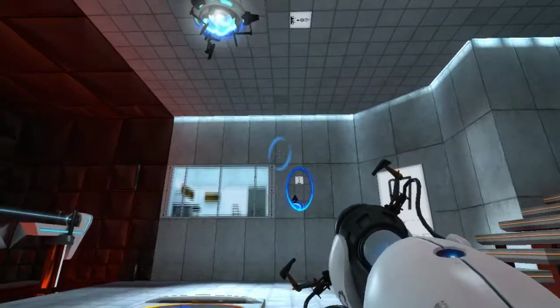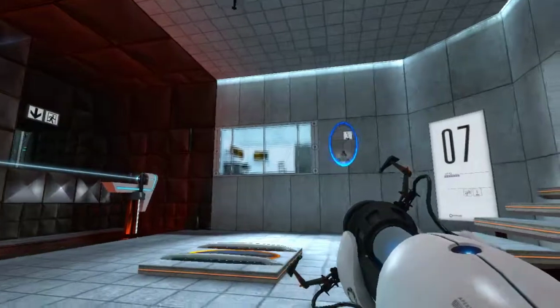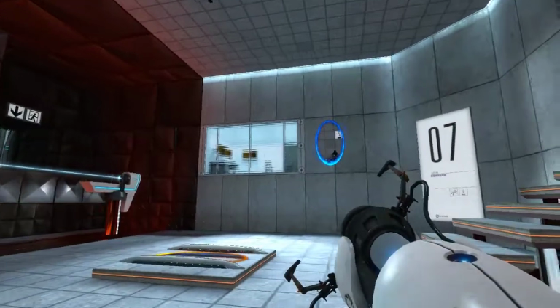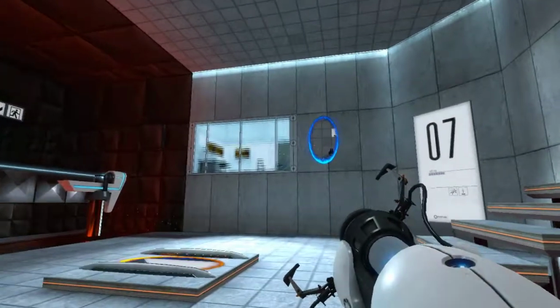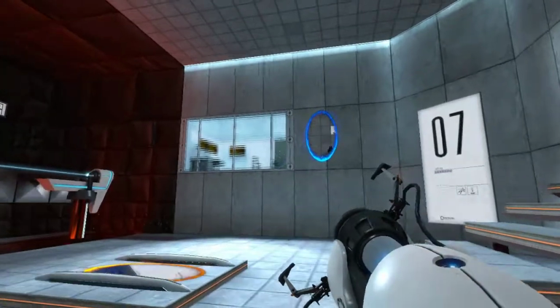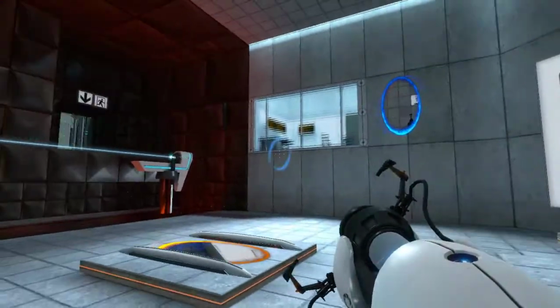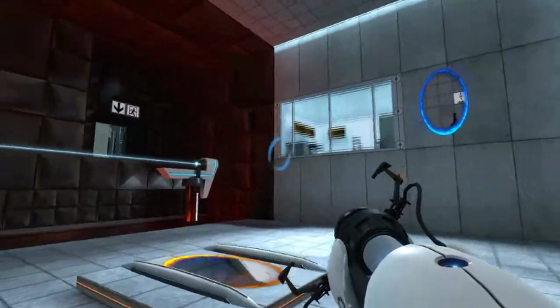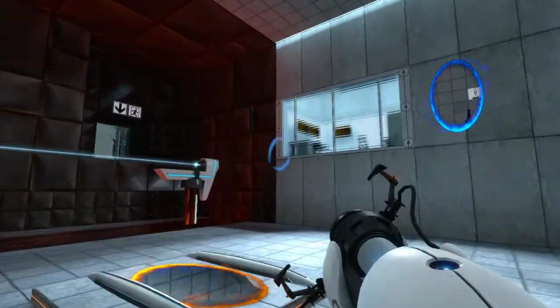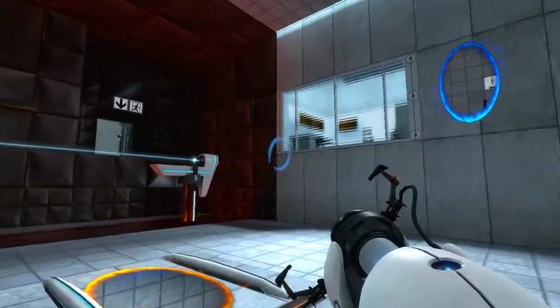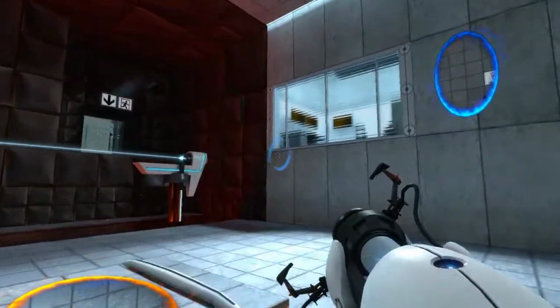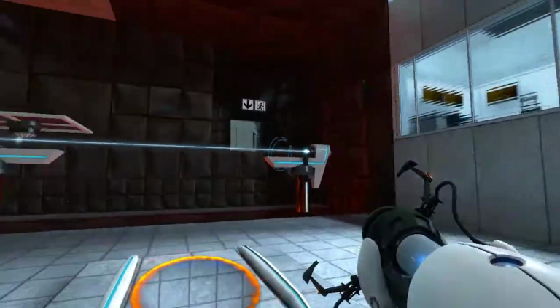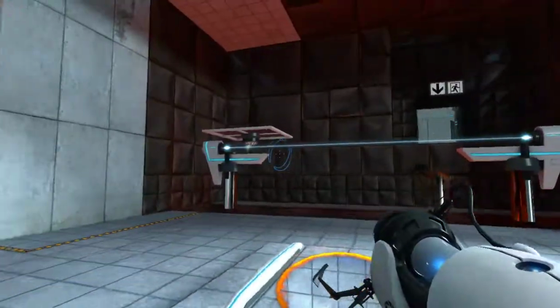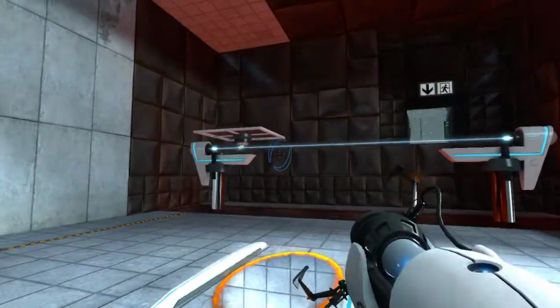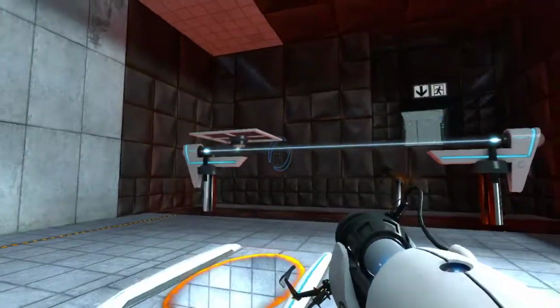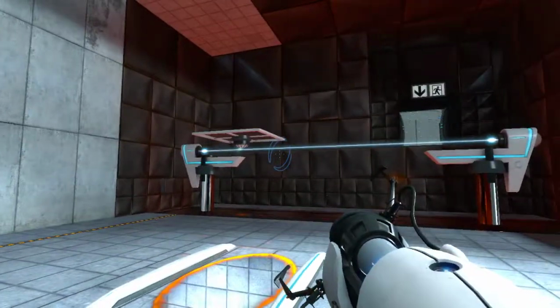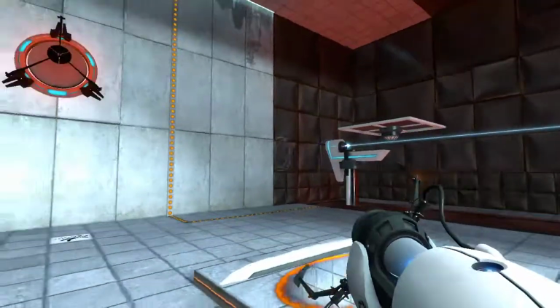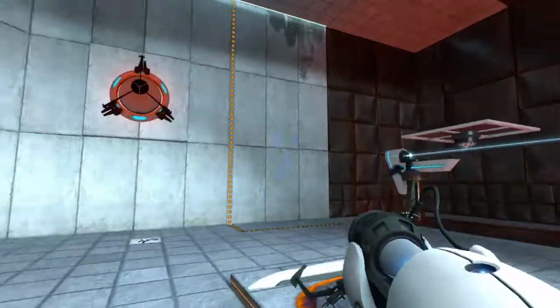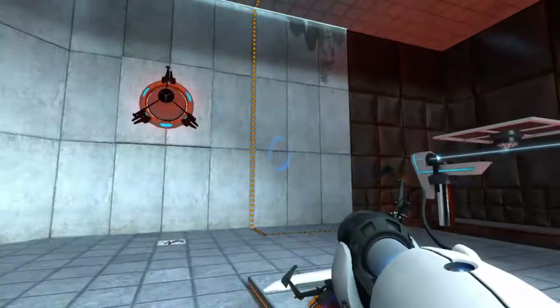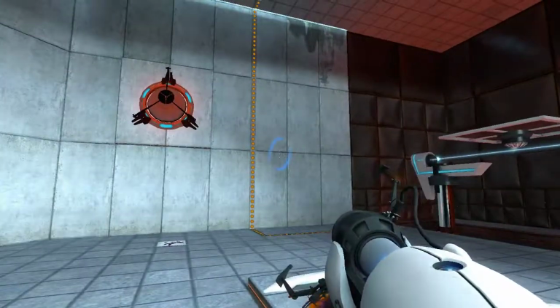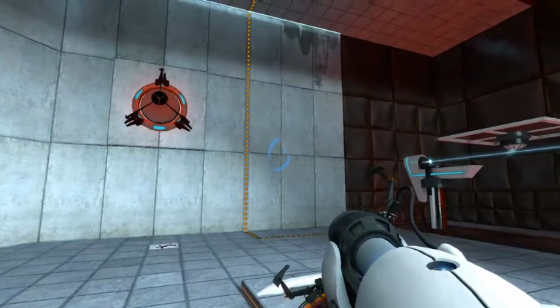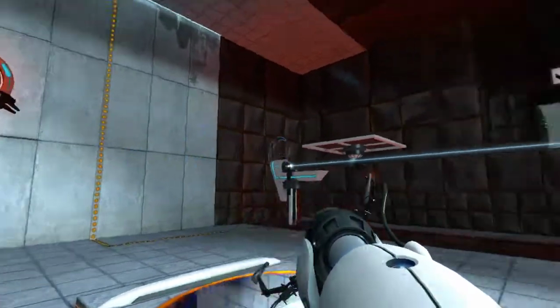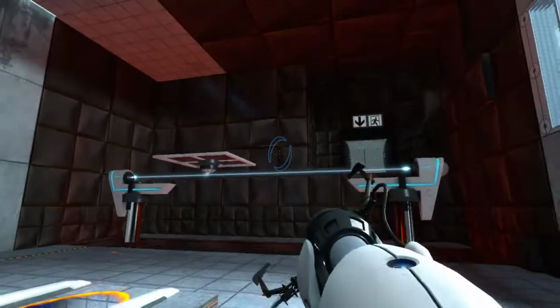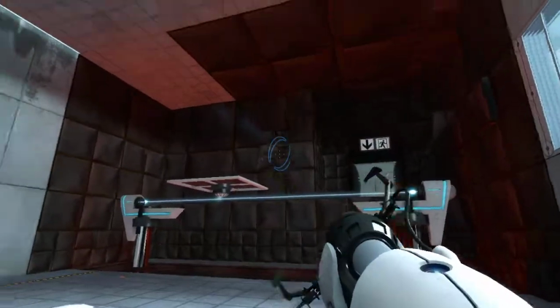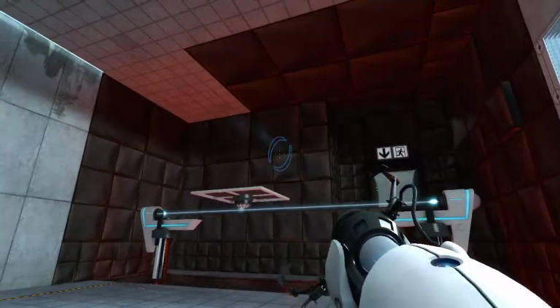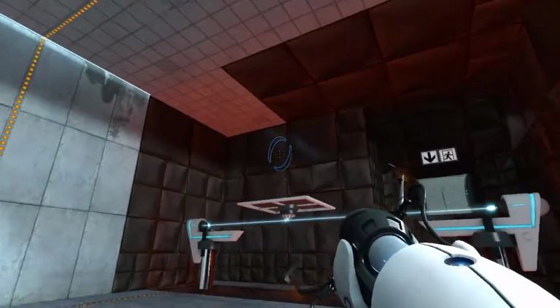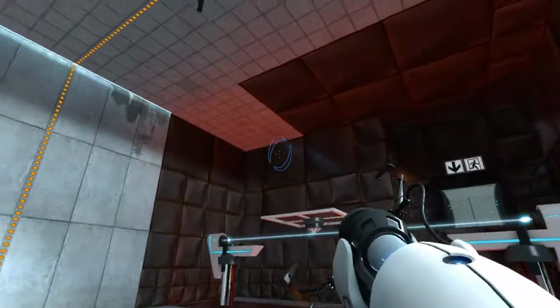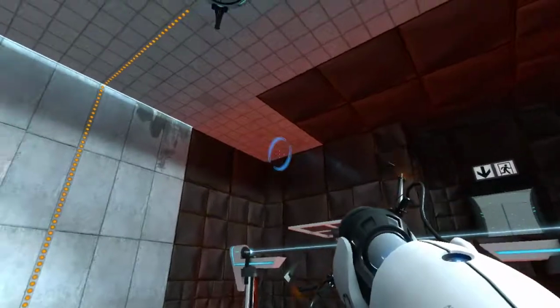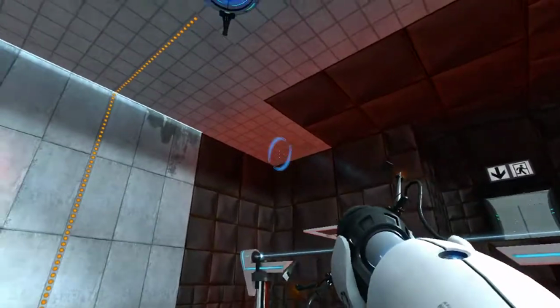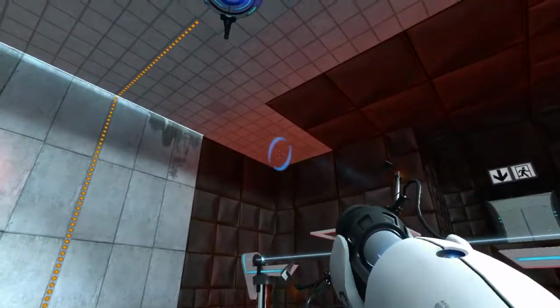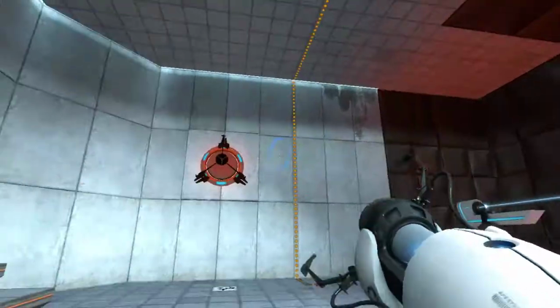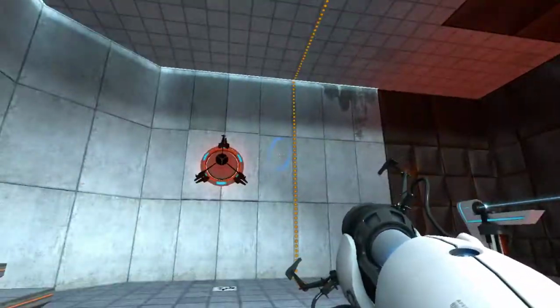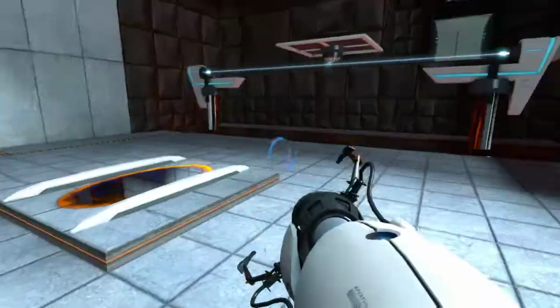Good. Now use the Aperture Science stationary scaffold to reach the chamber lock.